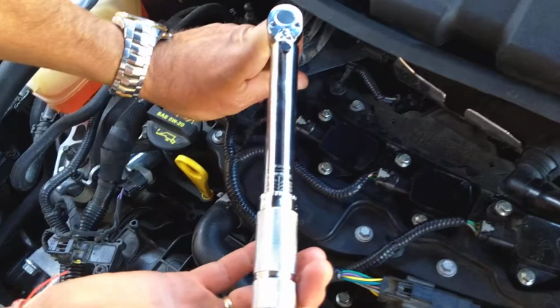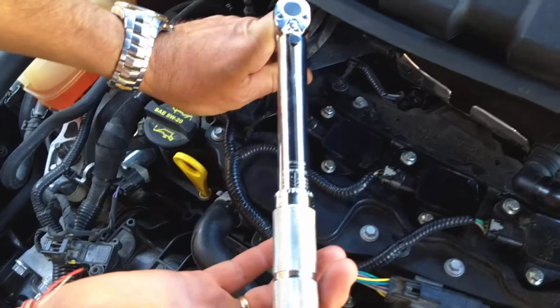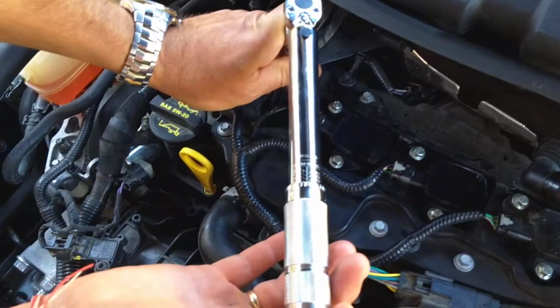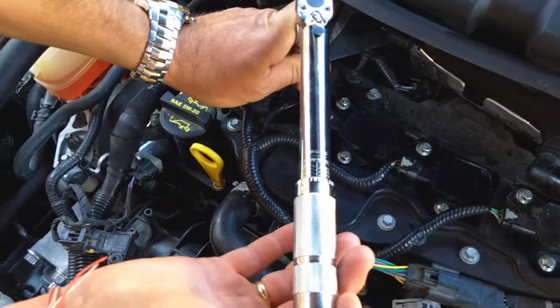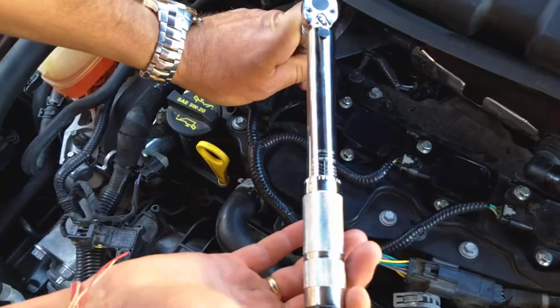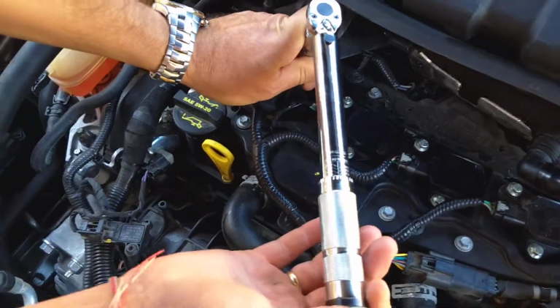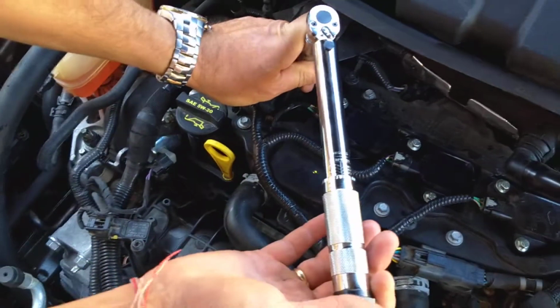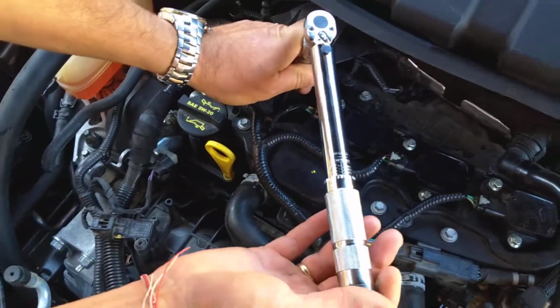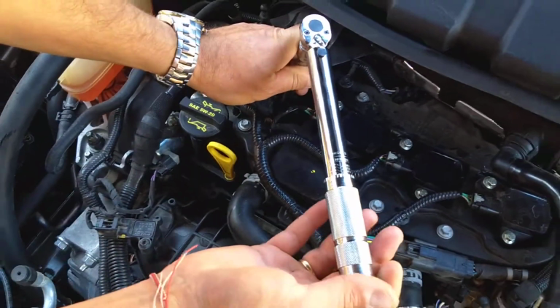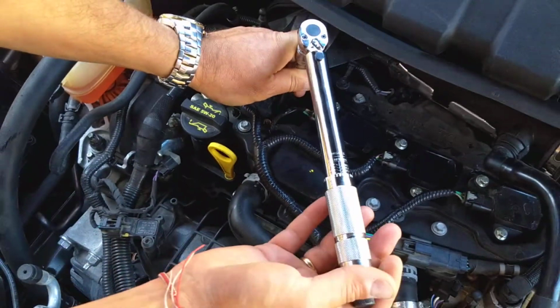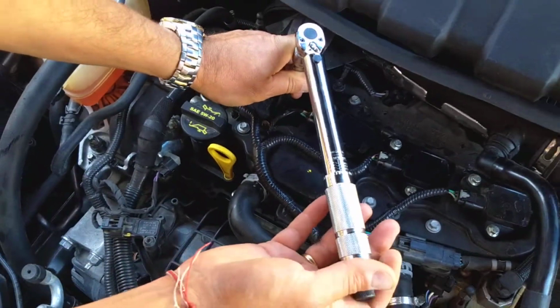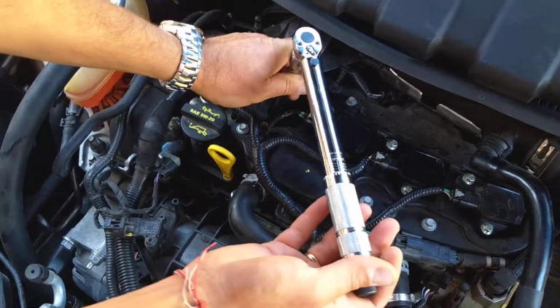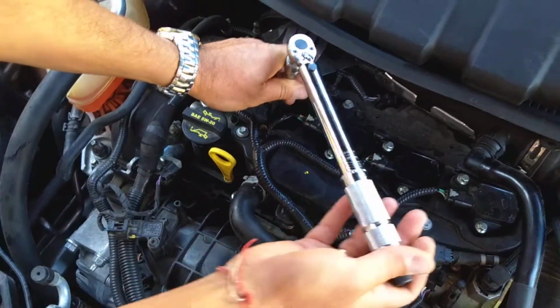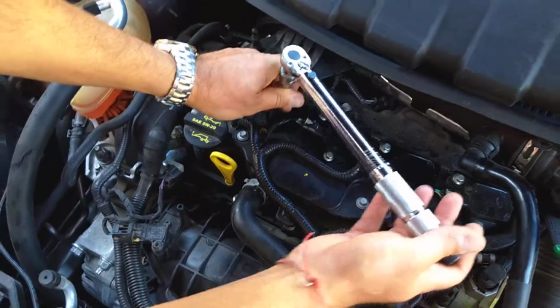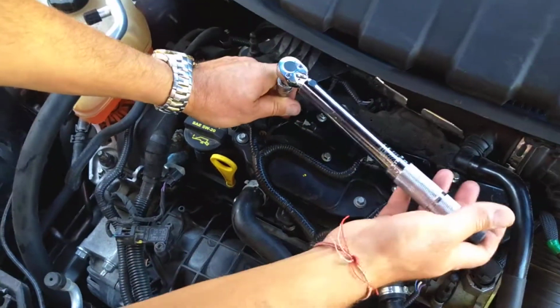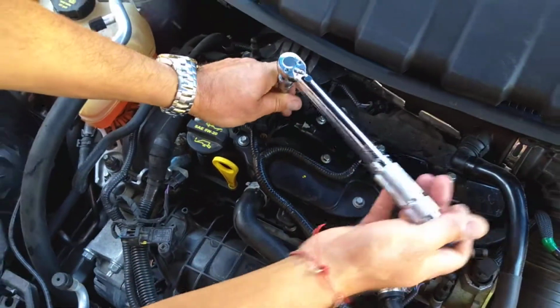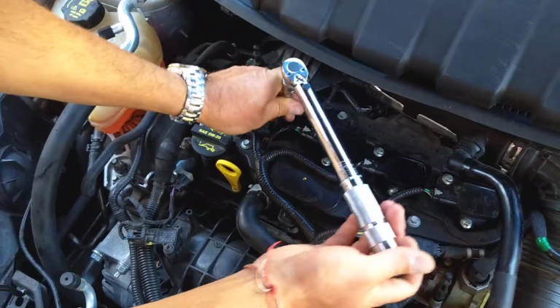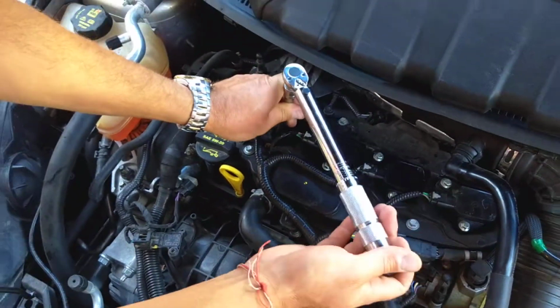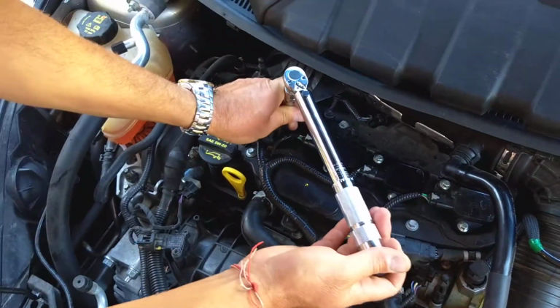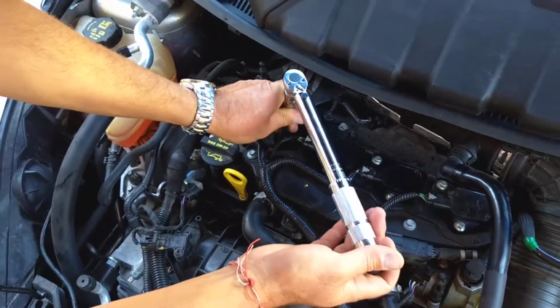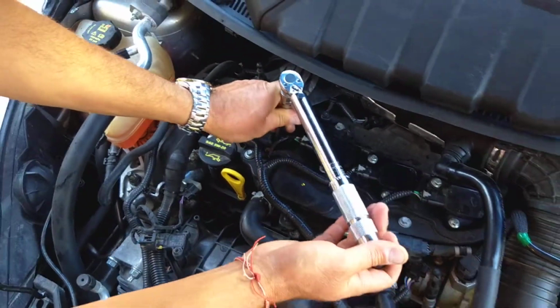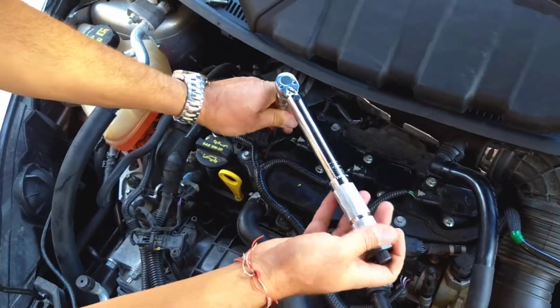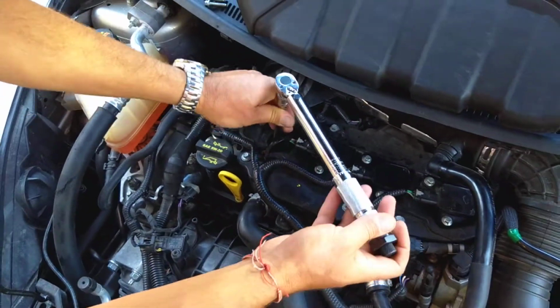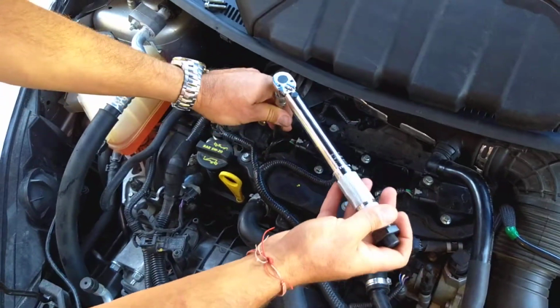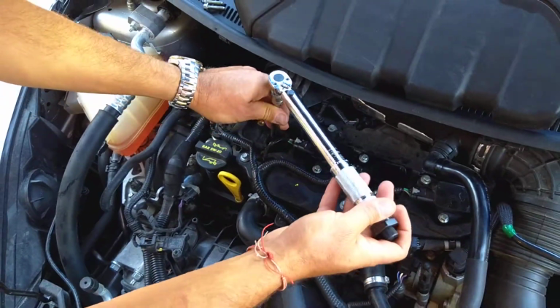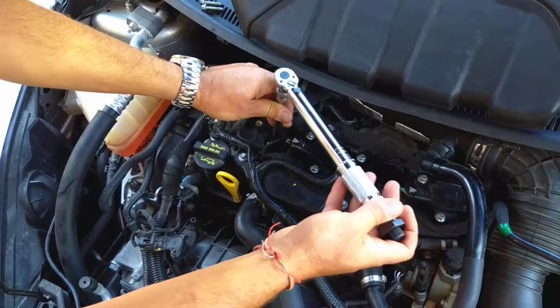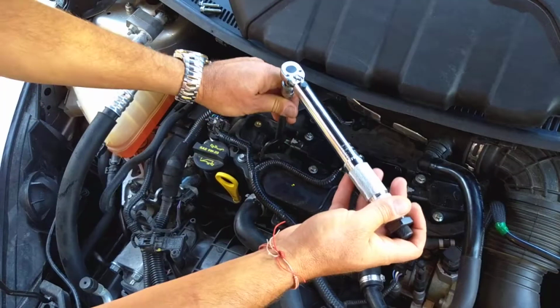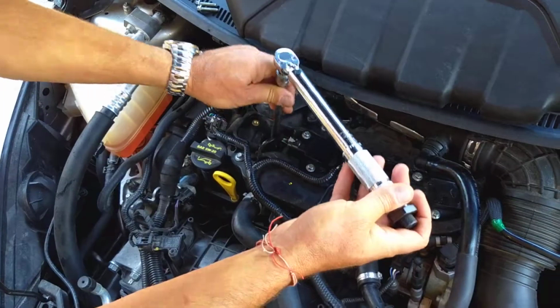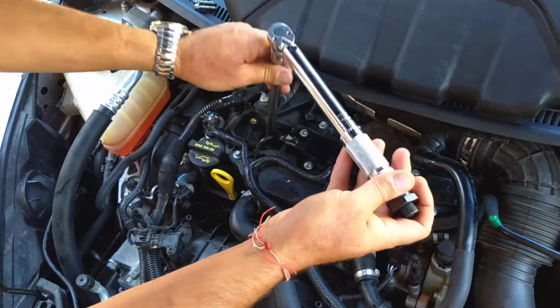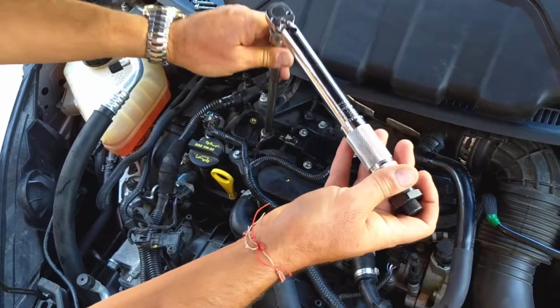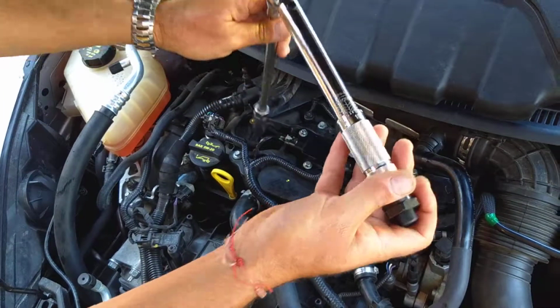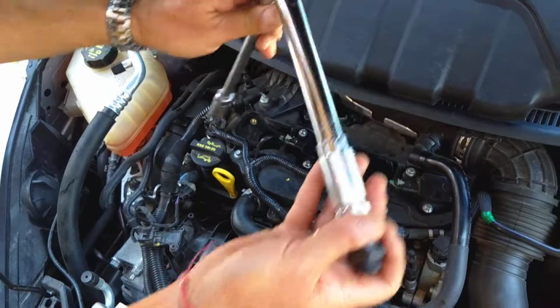Right there — that's it. That's enough, guys. That's how you torque down the spark plugs.